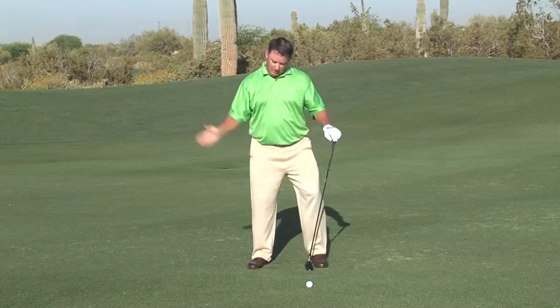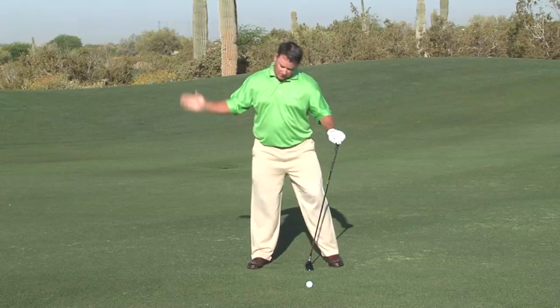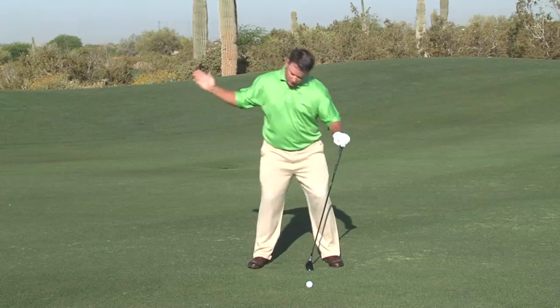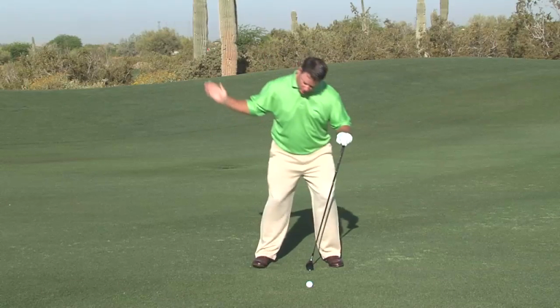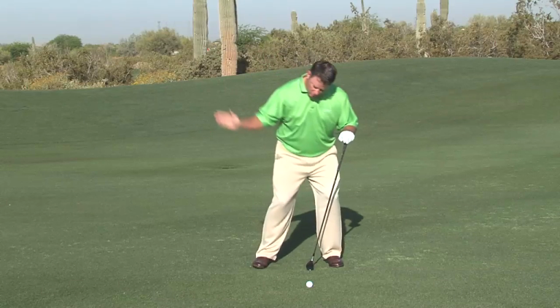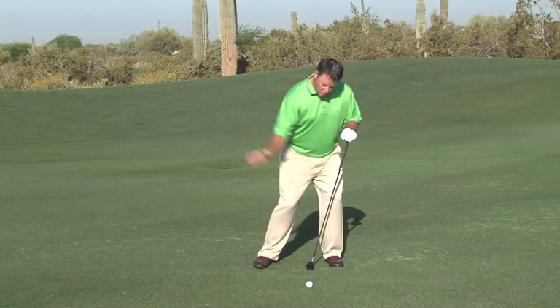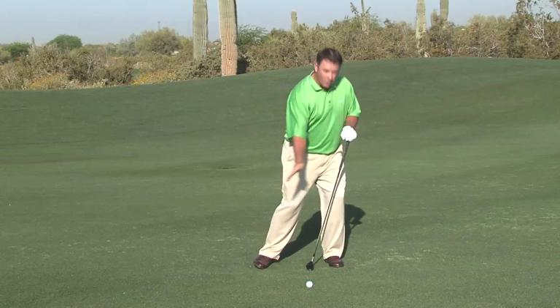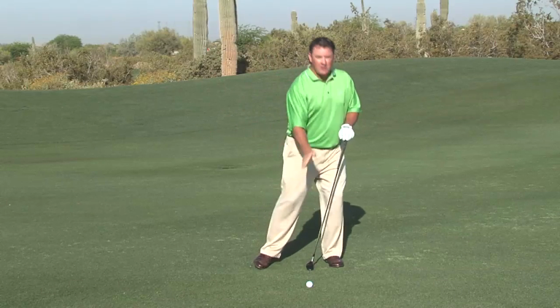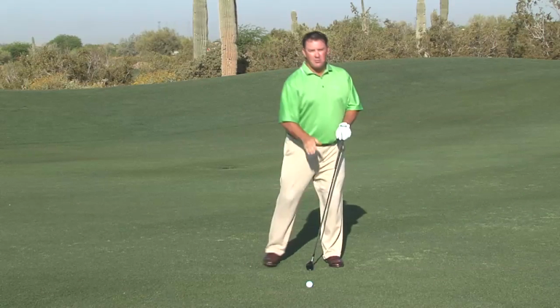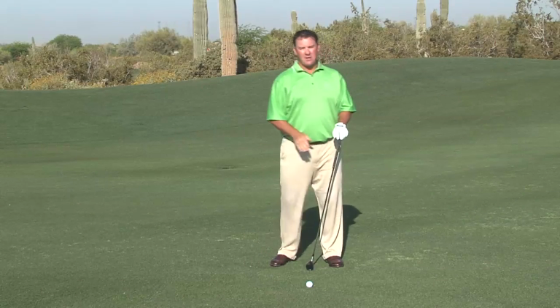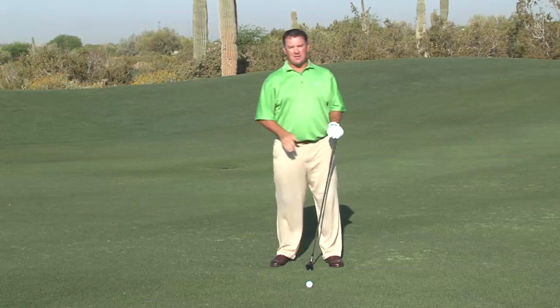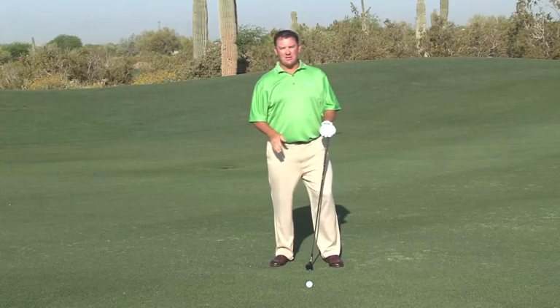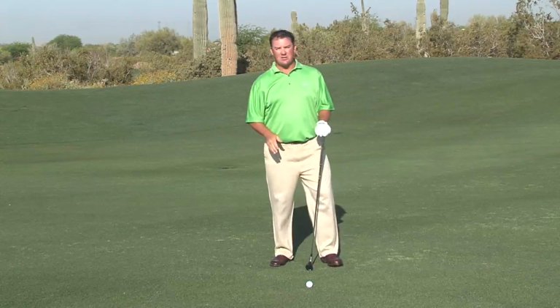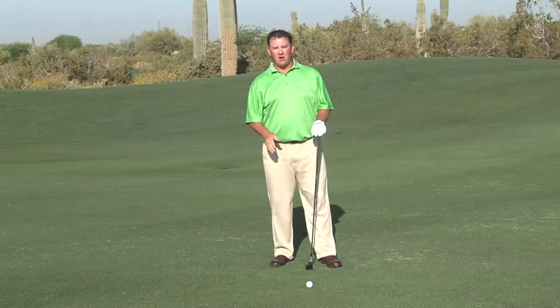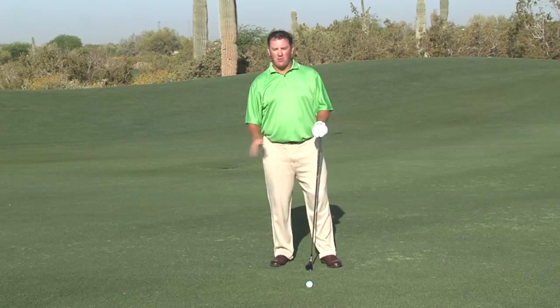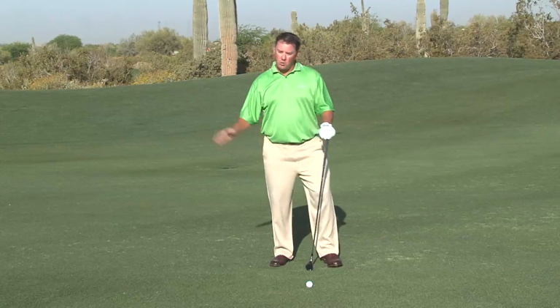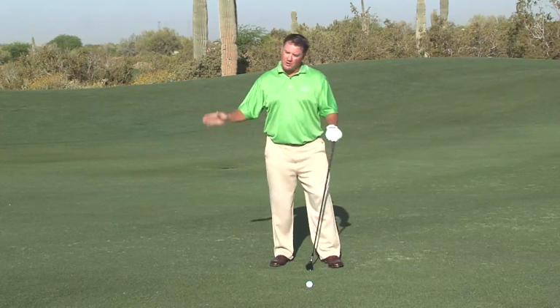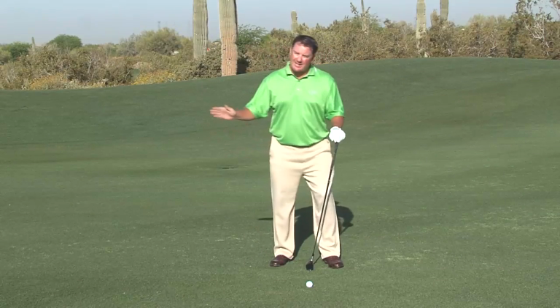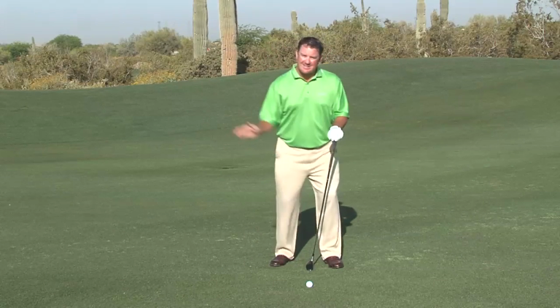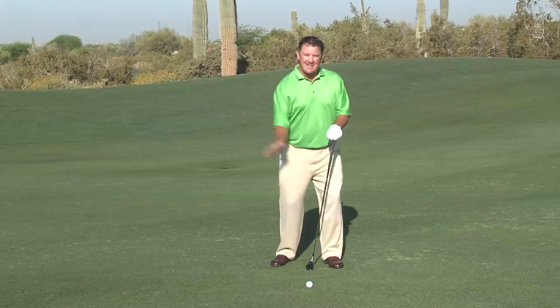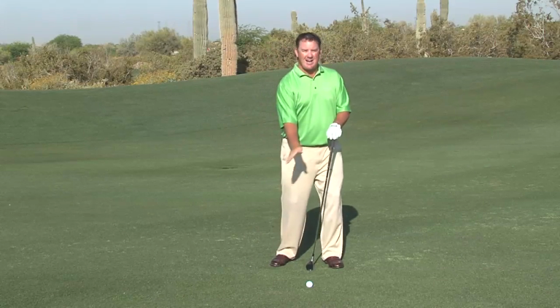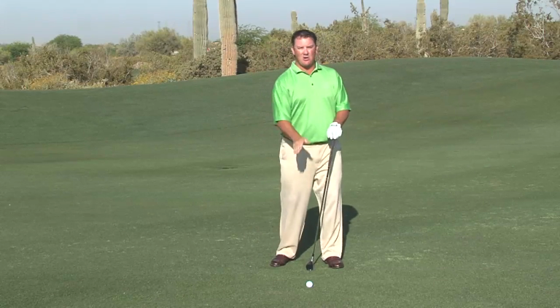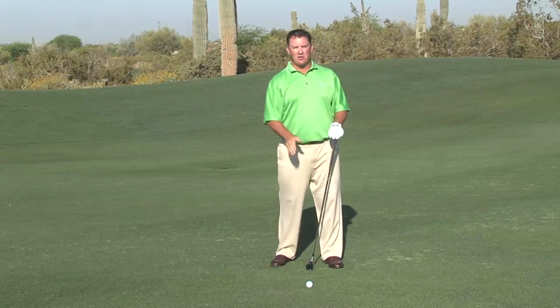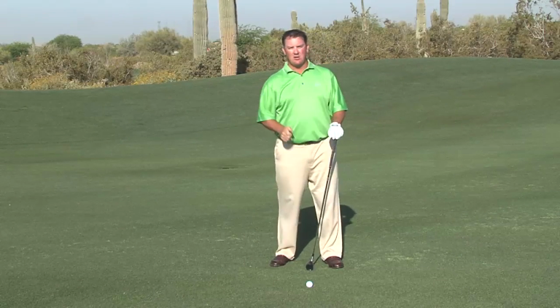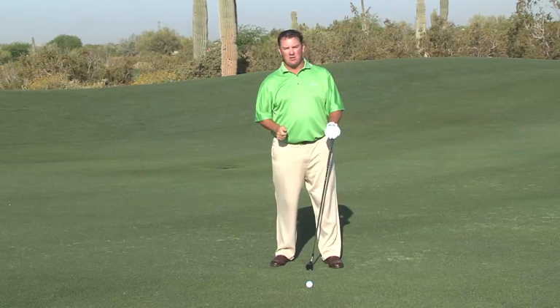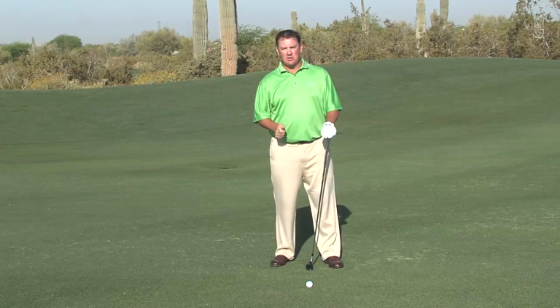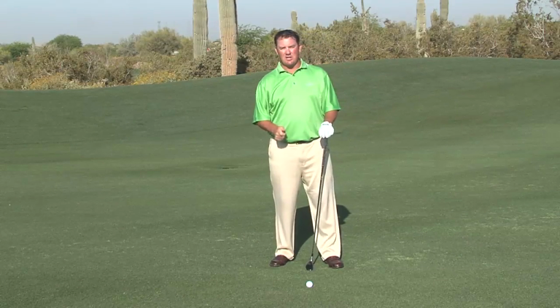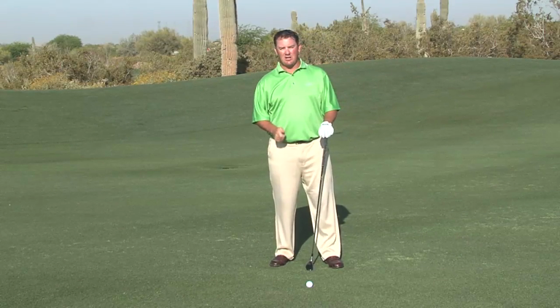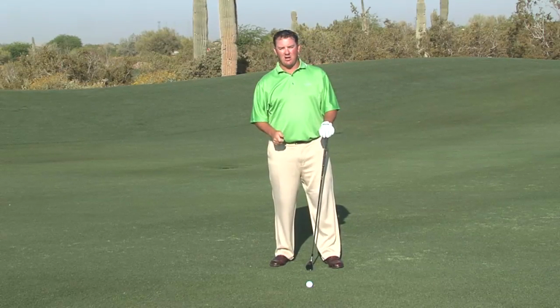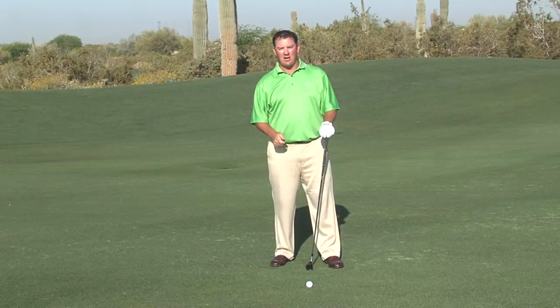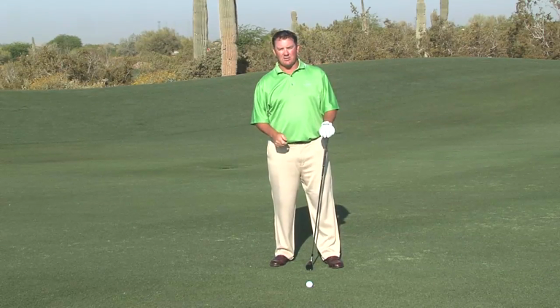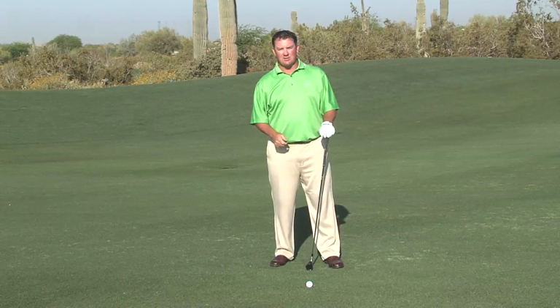Remember, we're compressing this golf ball. We're hitting down just like our irons.